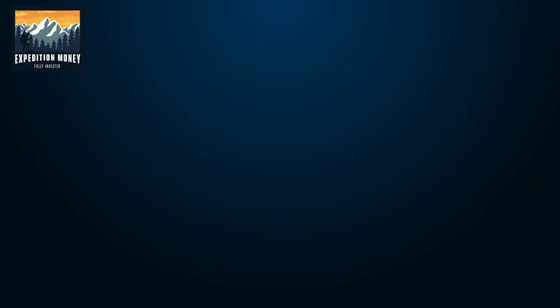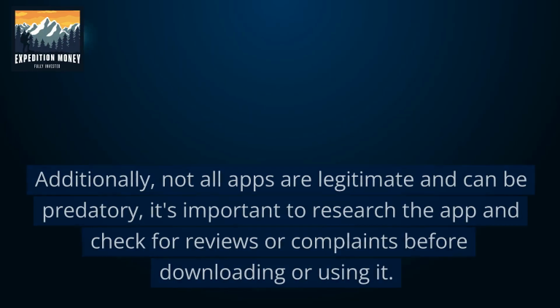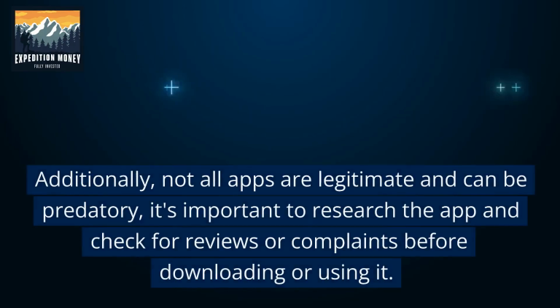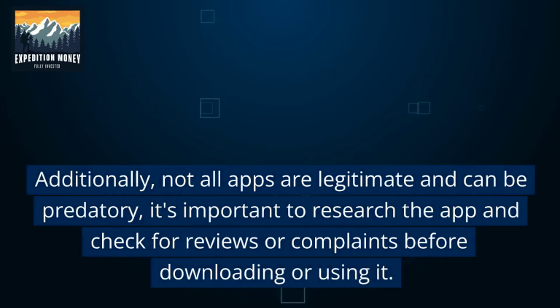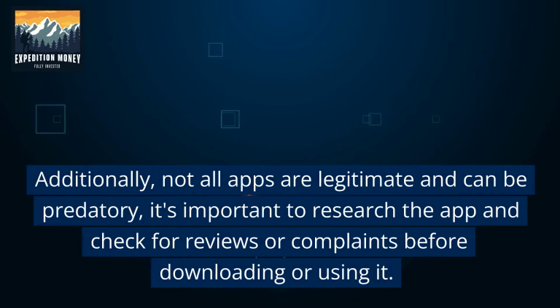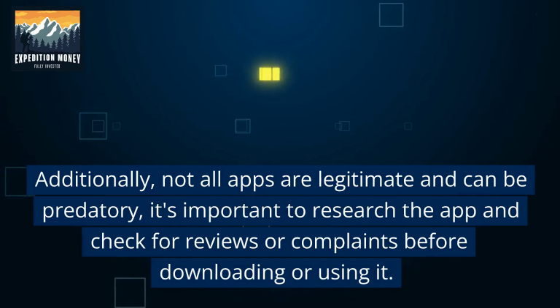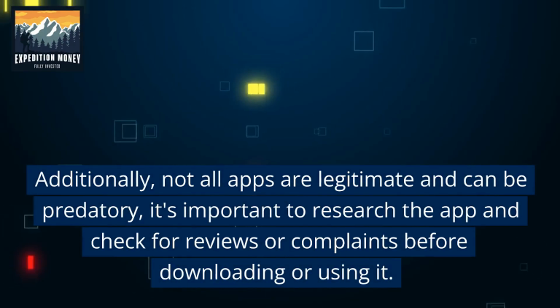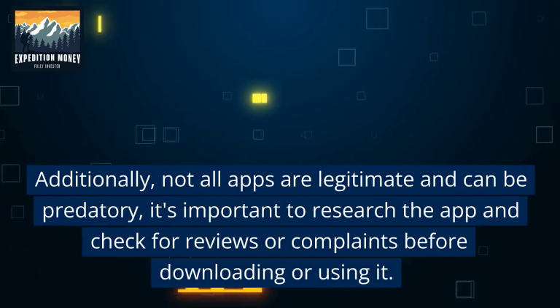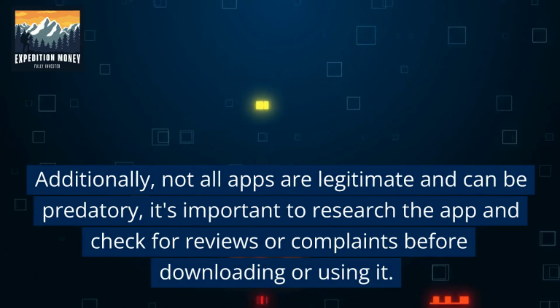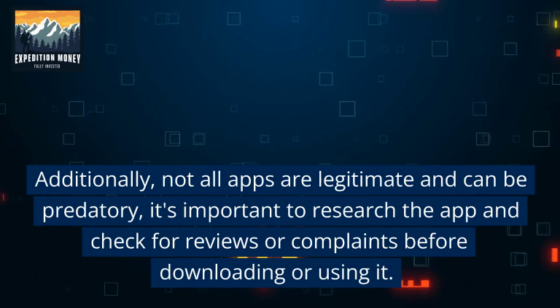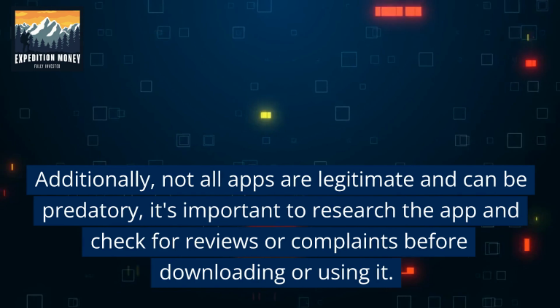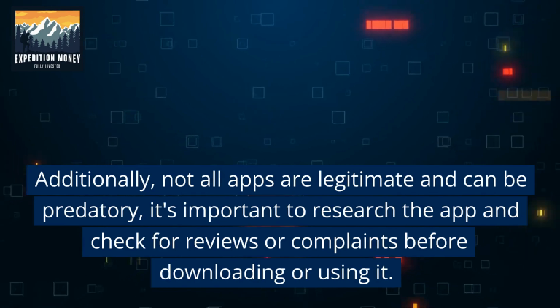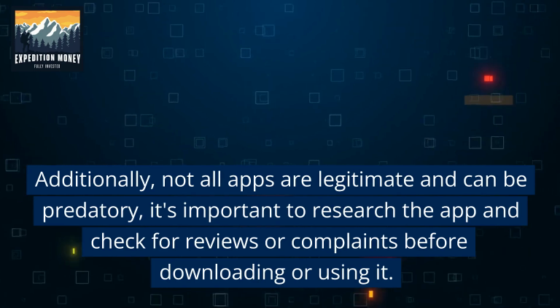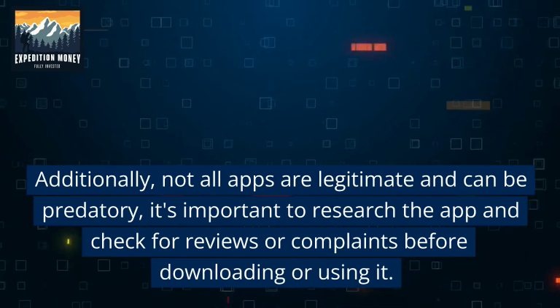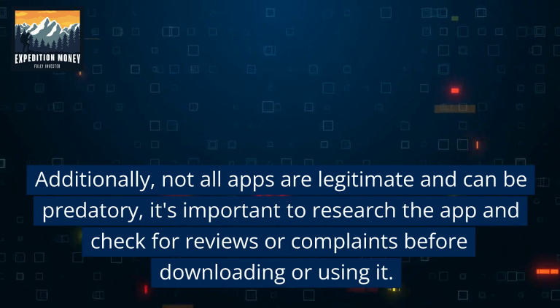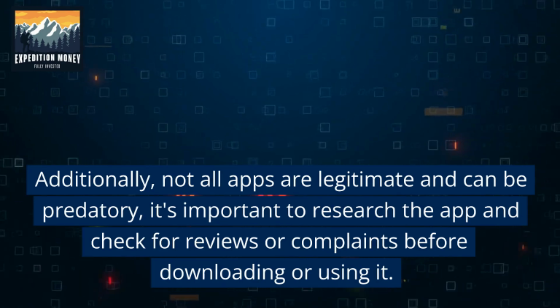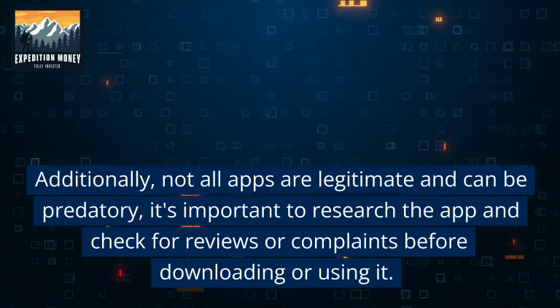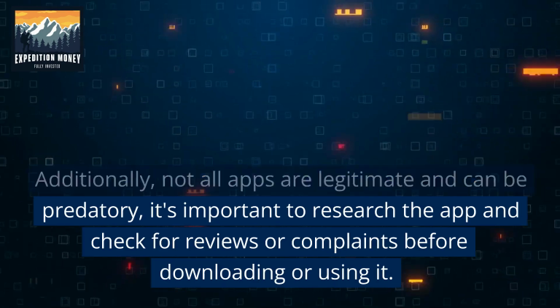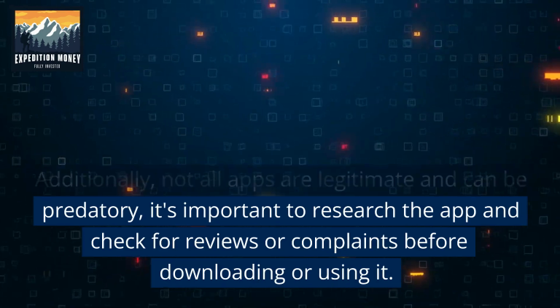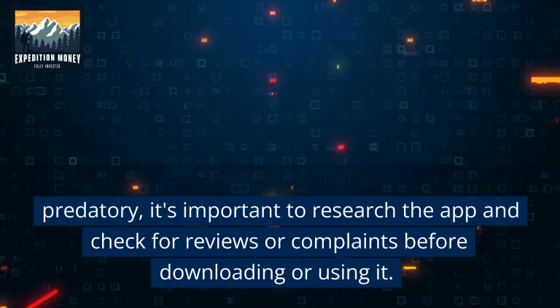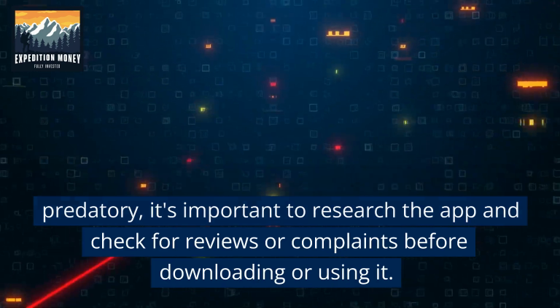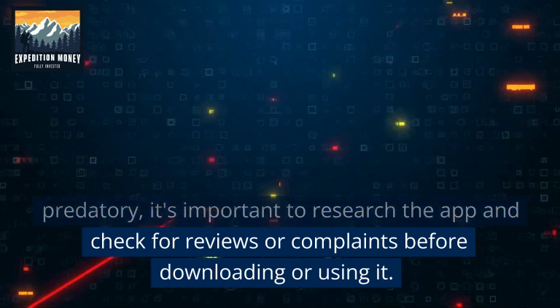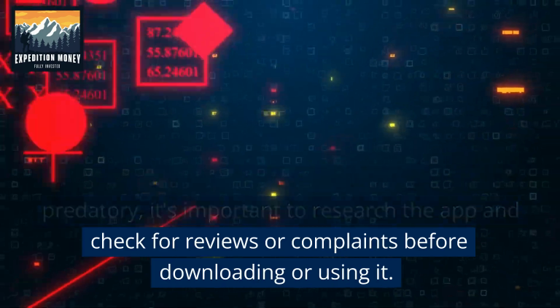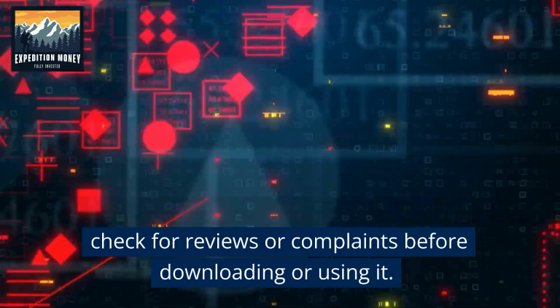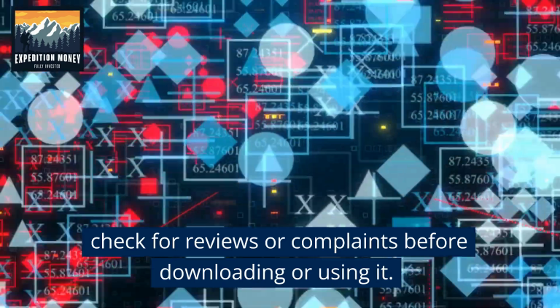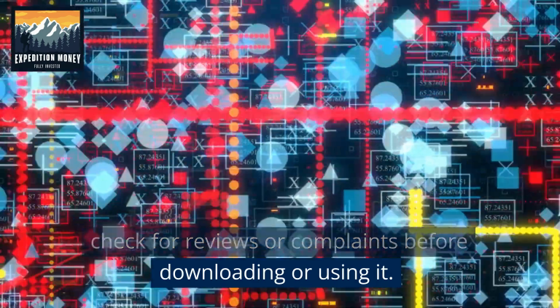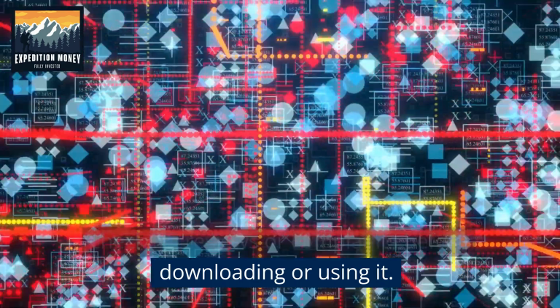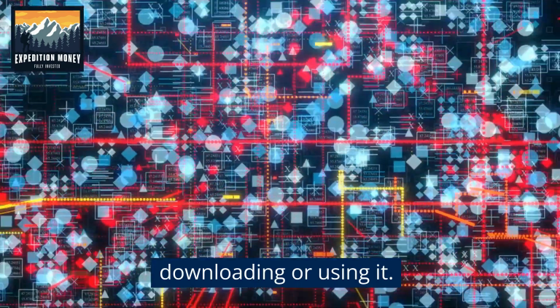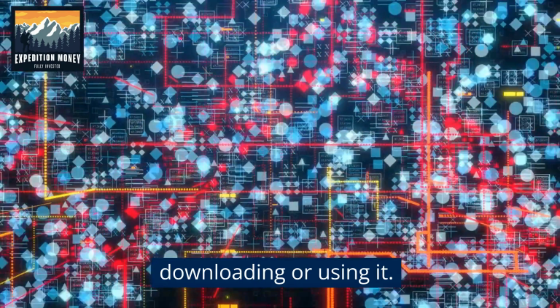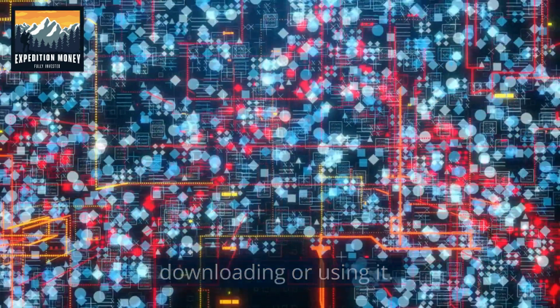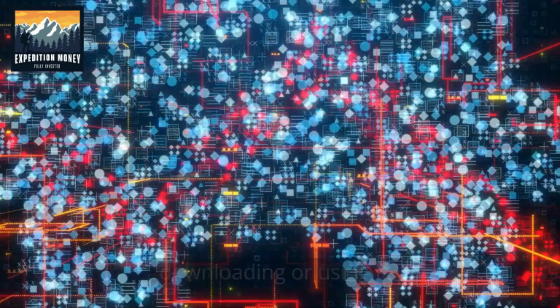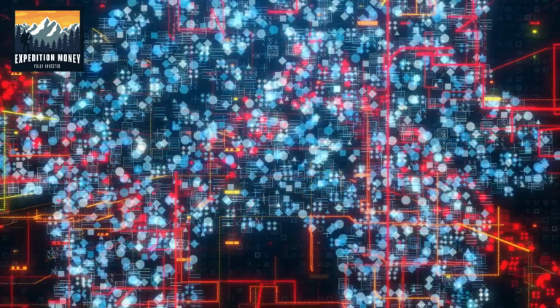Additionally, not all apps are legitimate and can be predatory. It's important to research the app and check for reviews or complaints before downloading or using it.